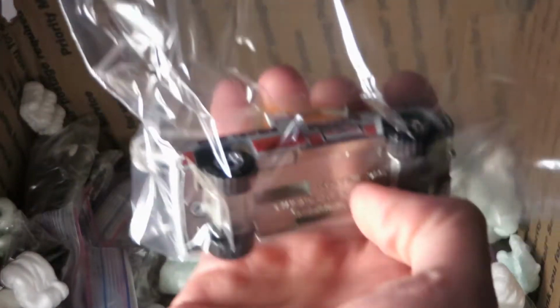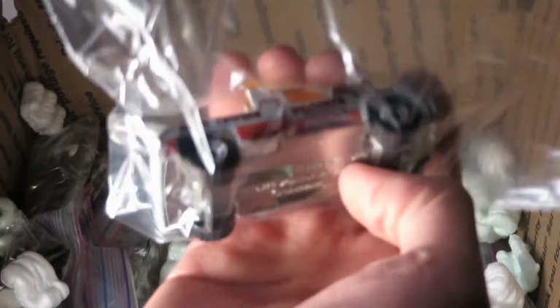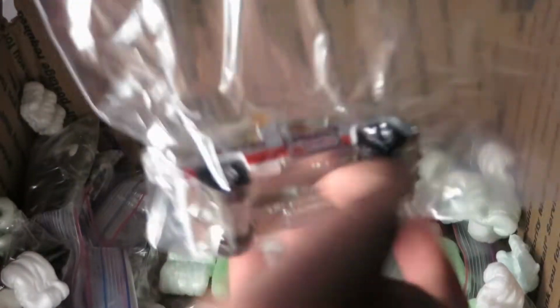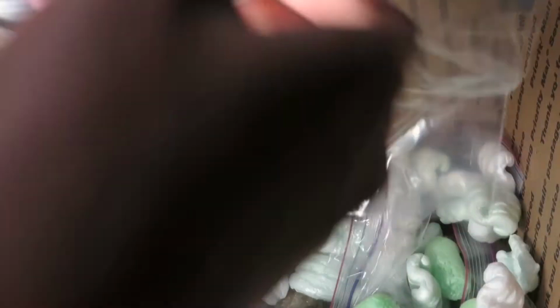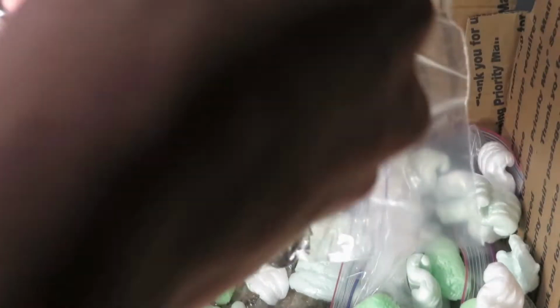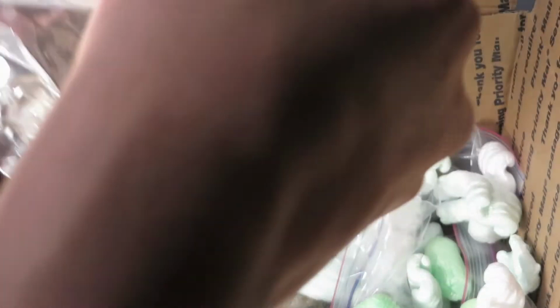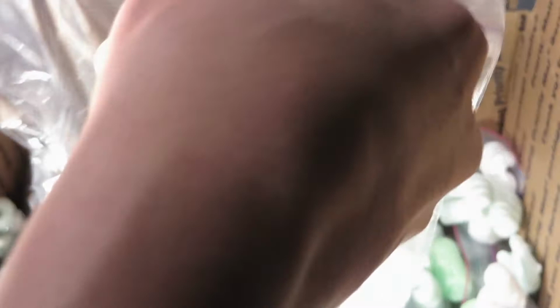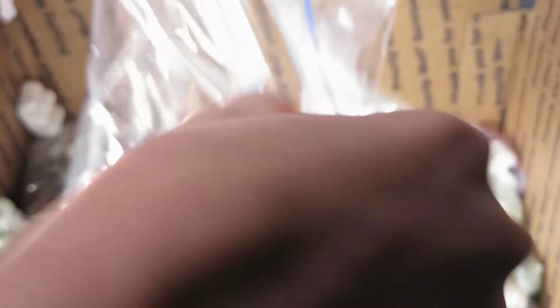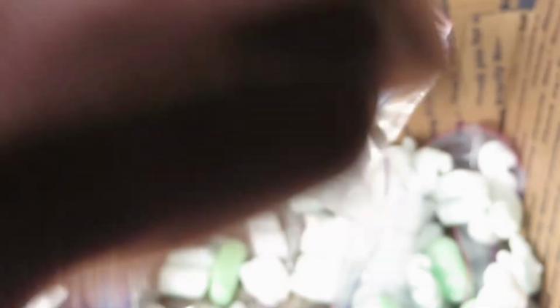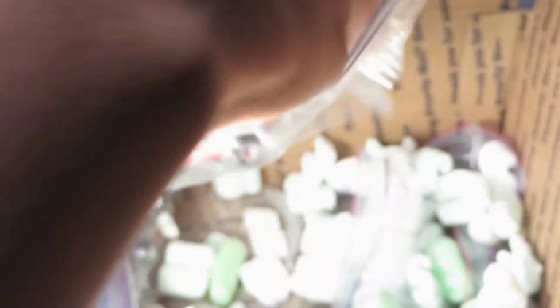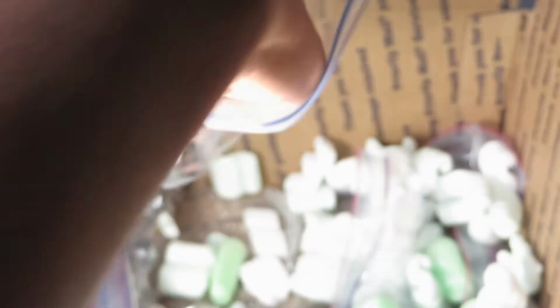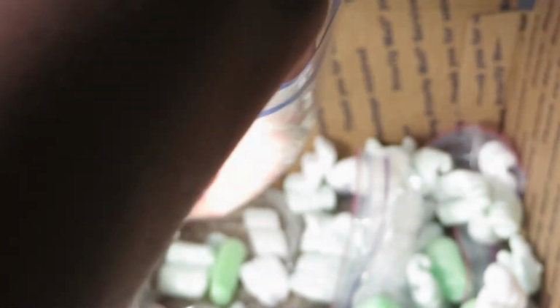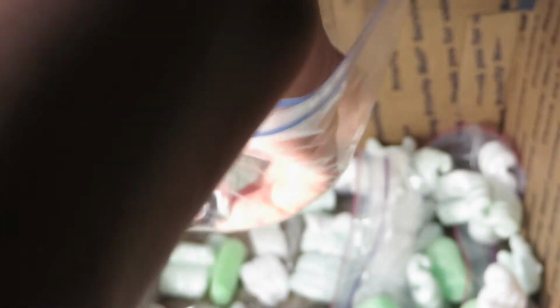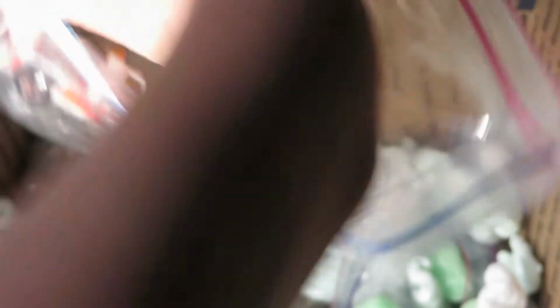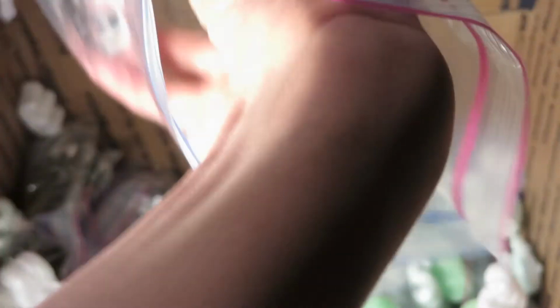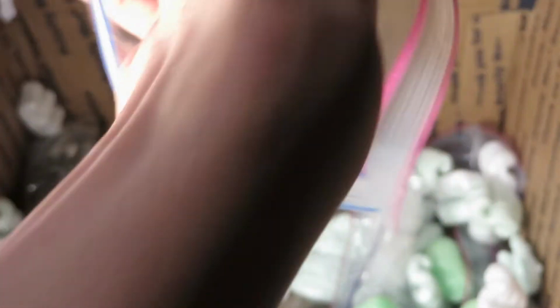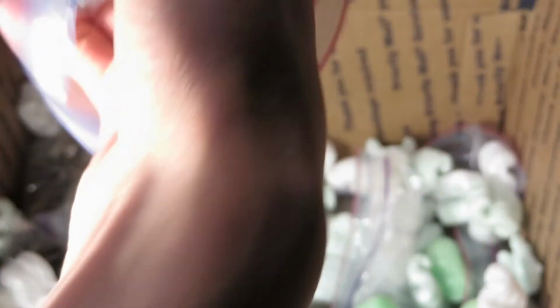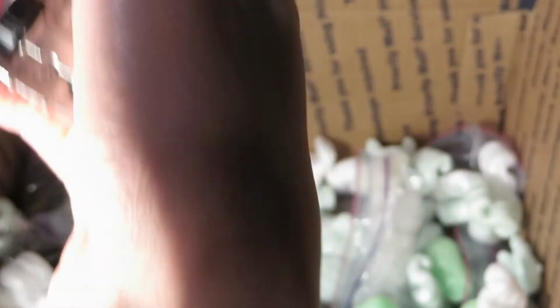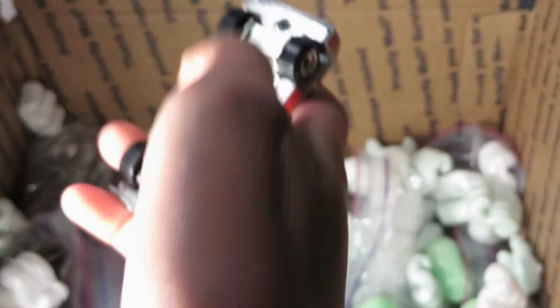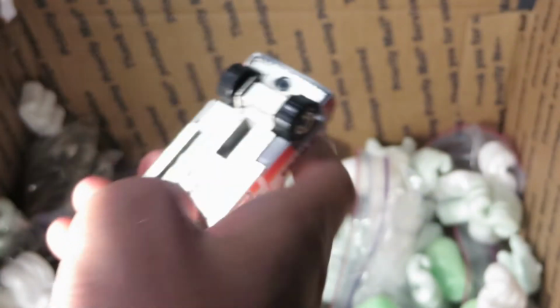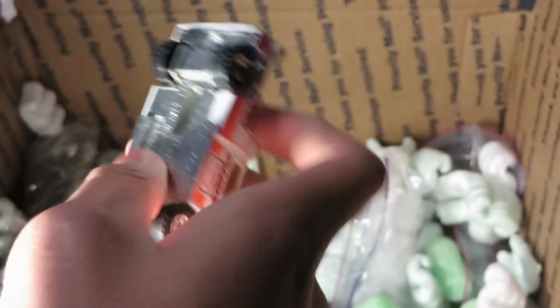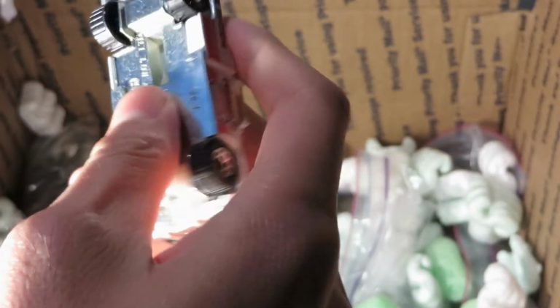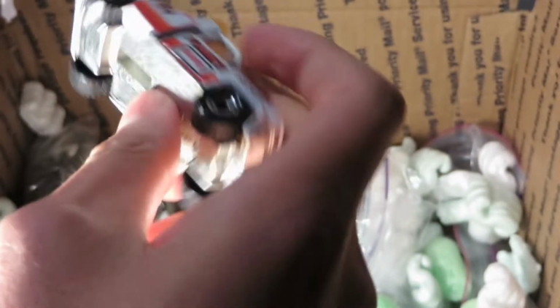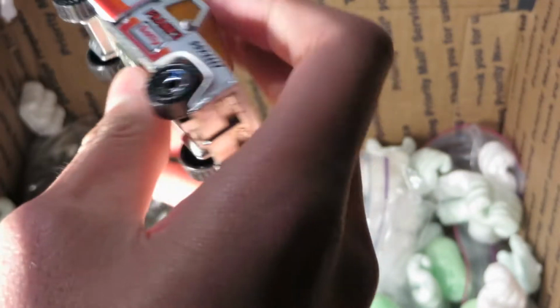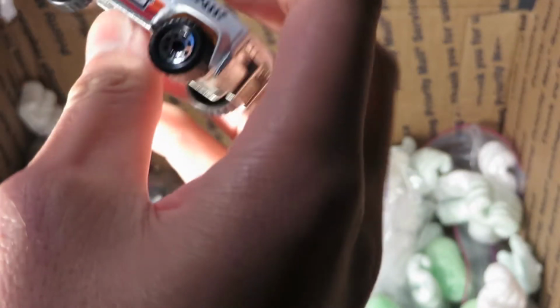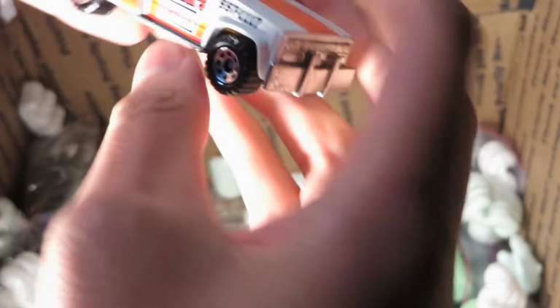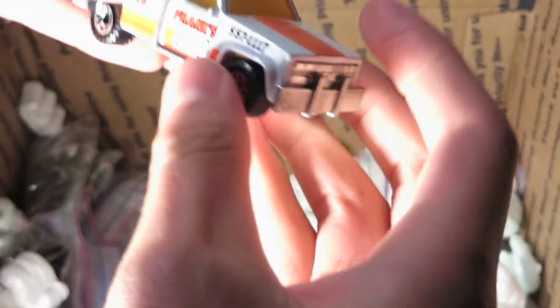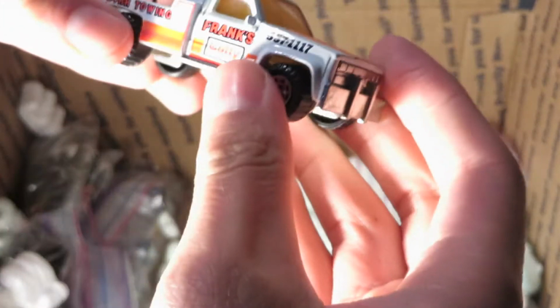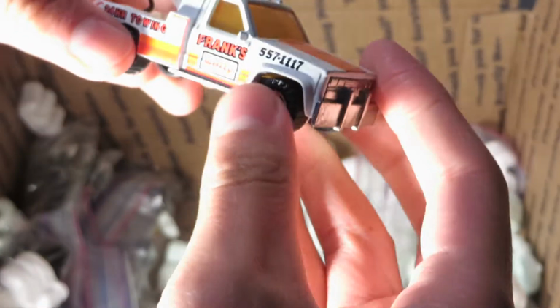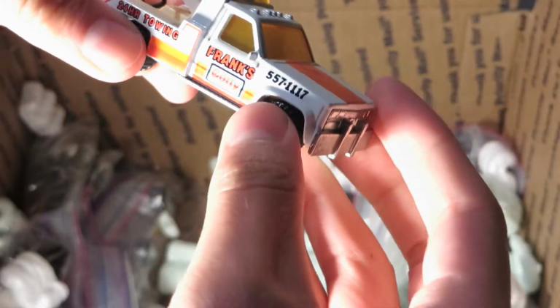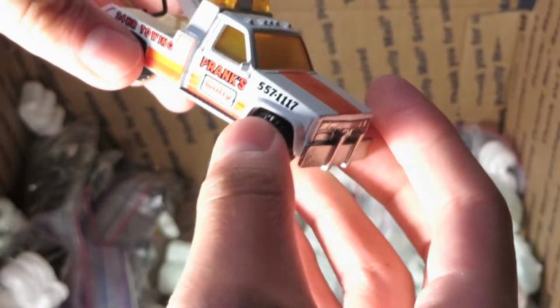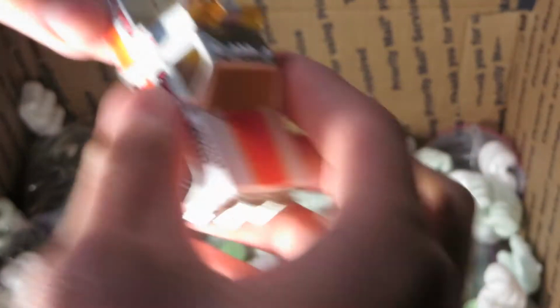A Getty — Matchbox Getty tow truck. Metal on metal.